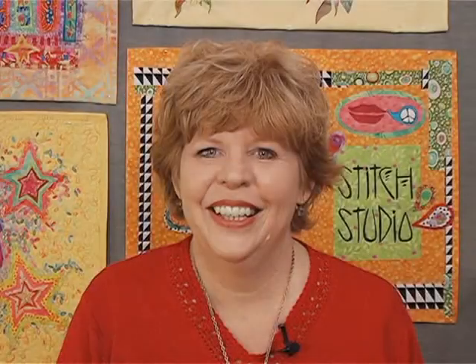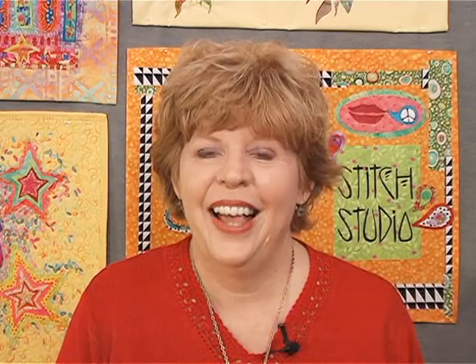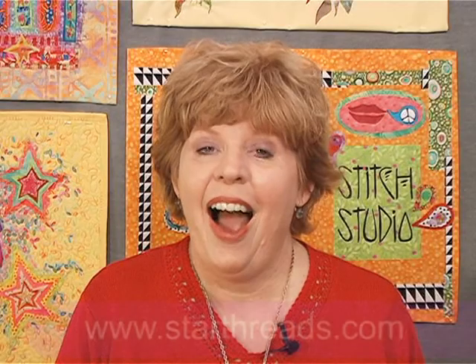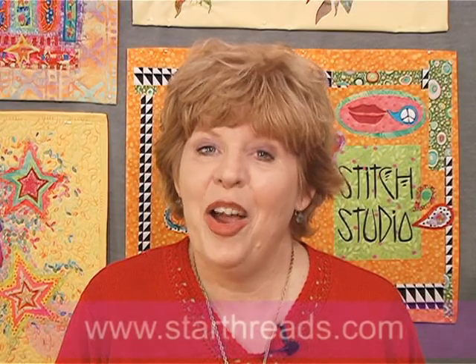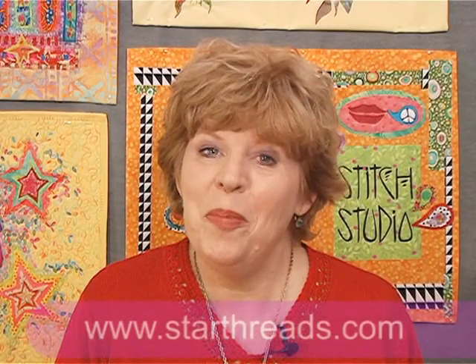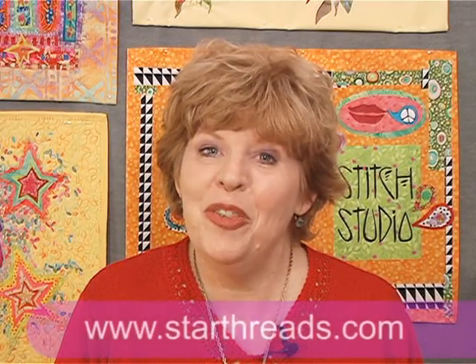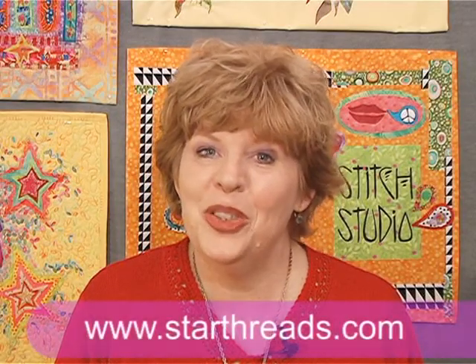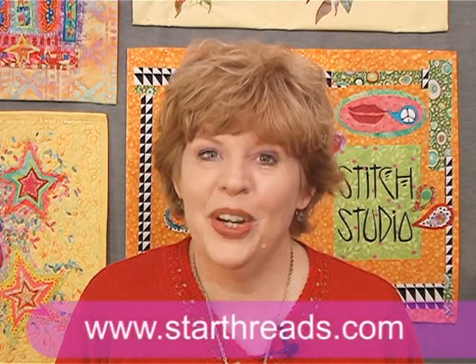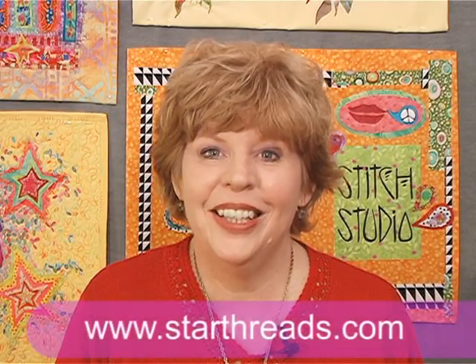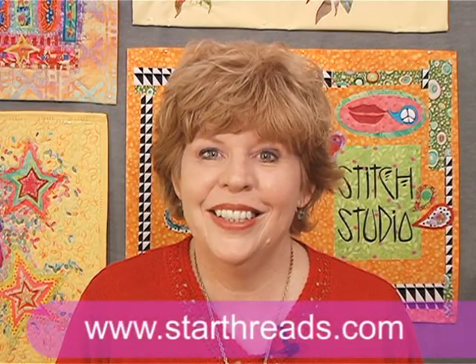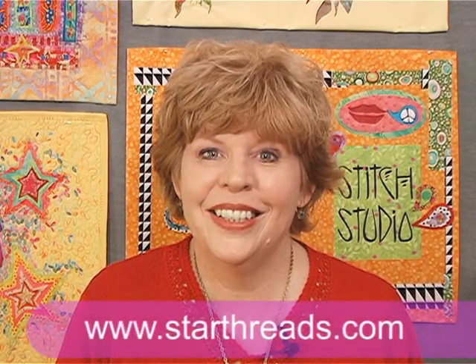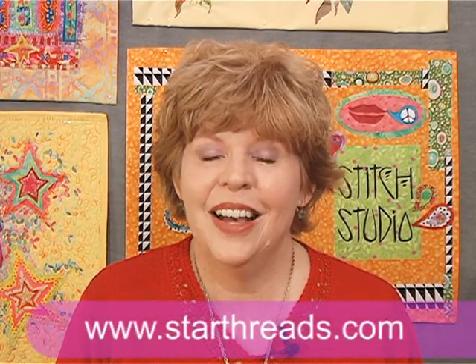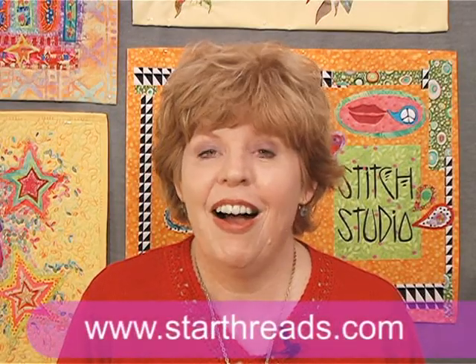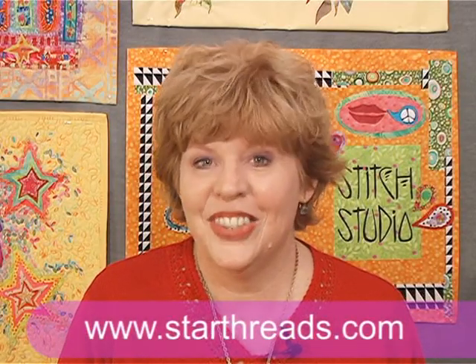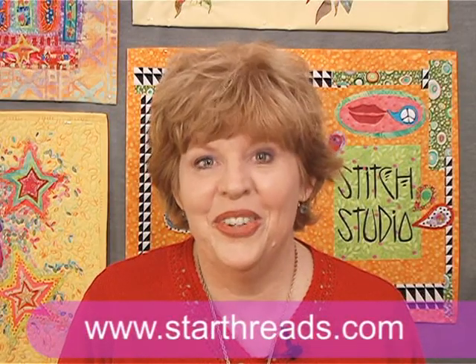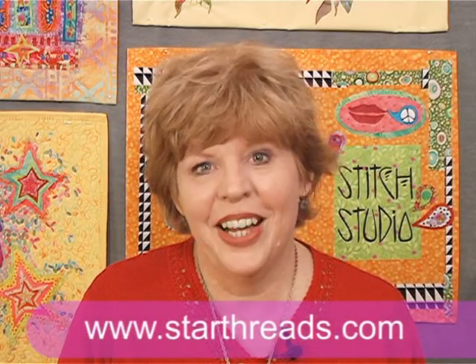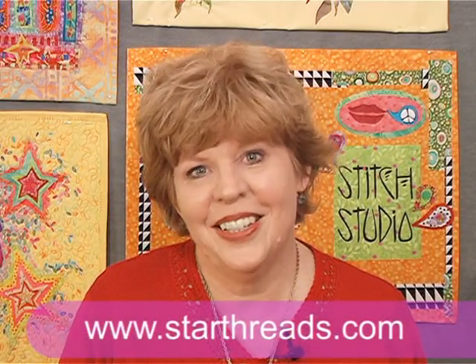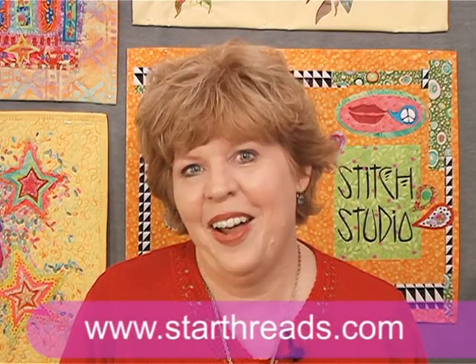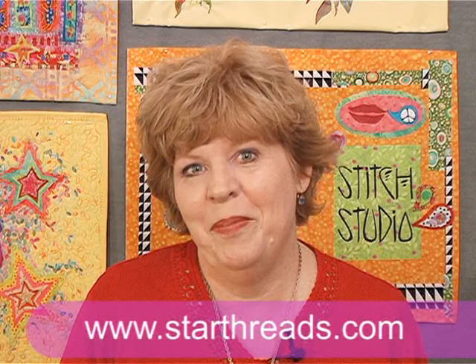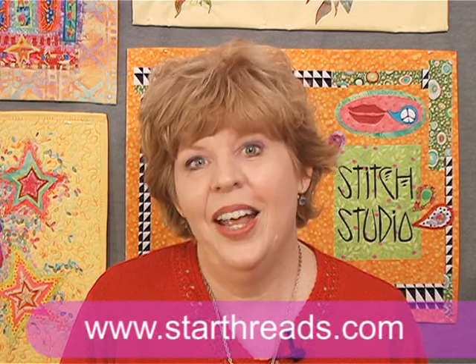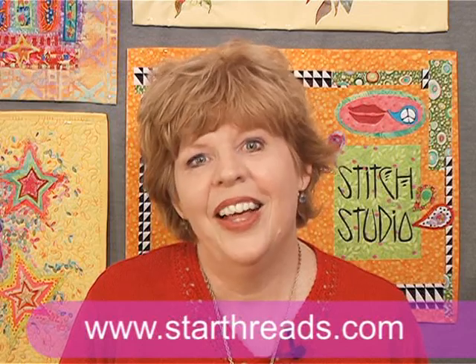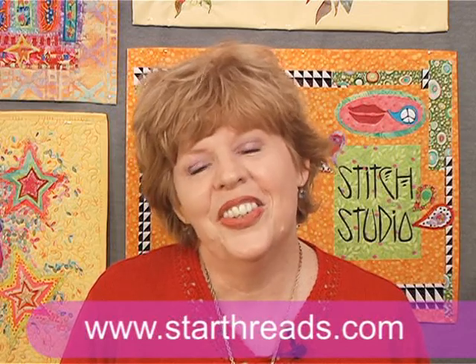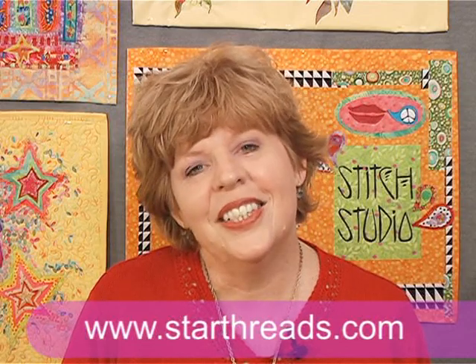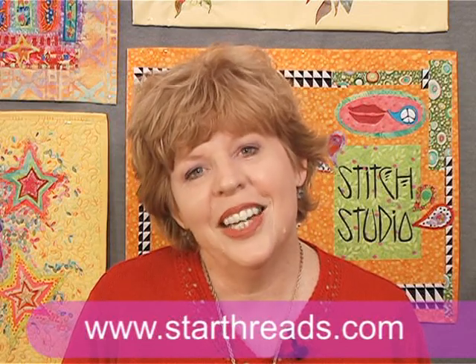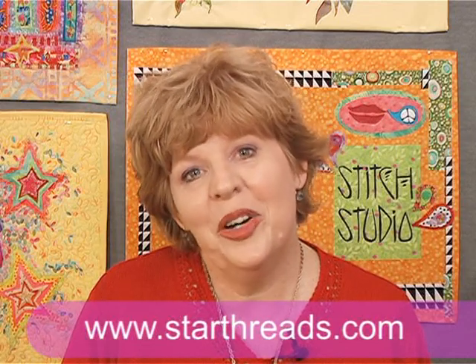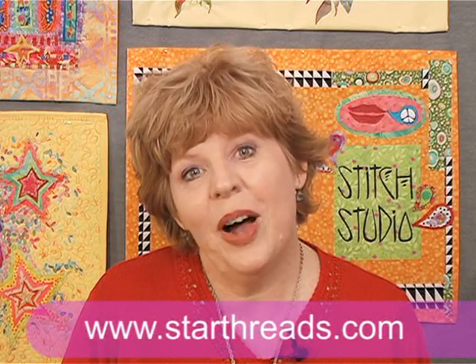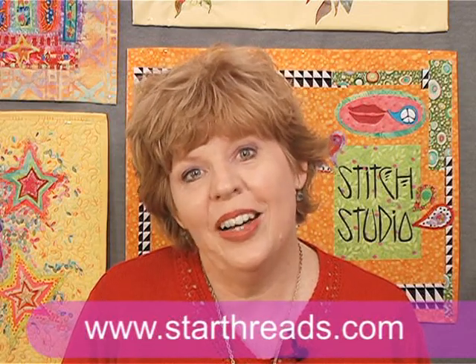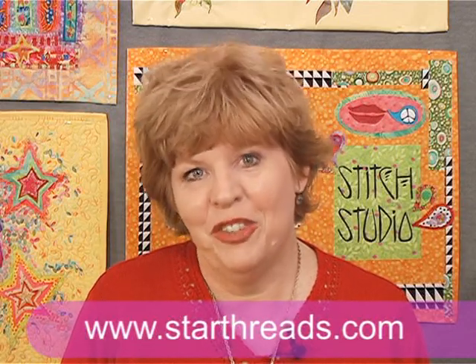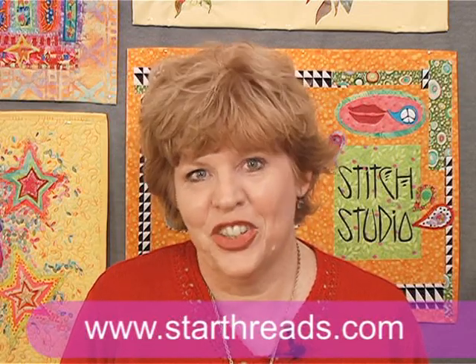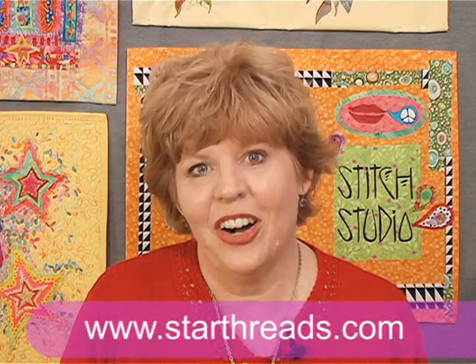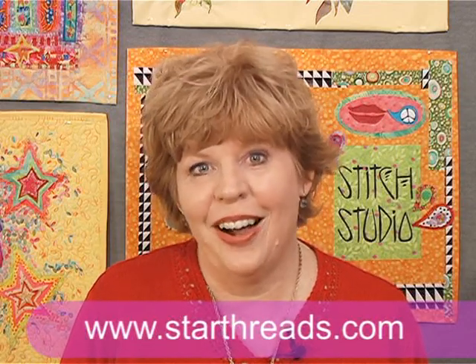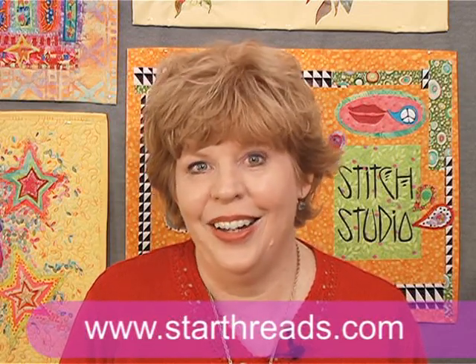I hope you've enjoyed this. I'll see you next time. This is Terry White for Star Cotton.